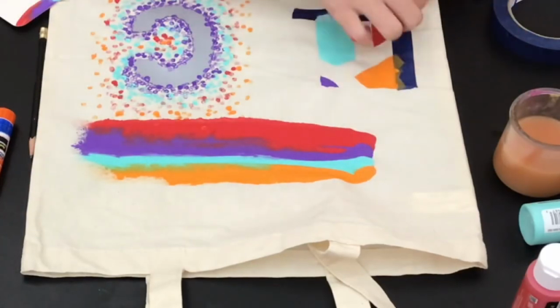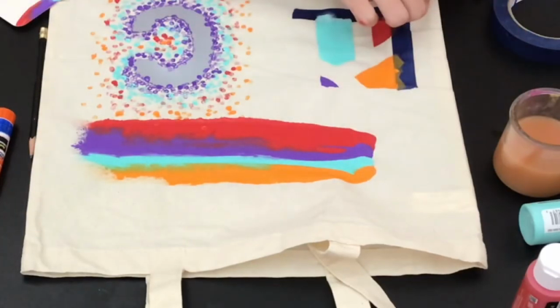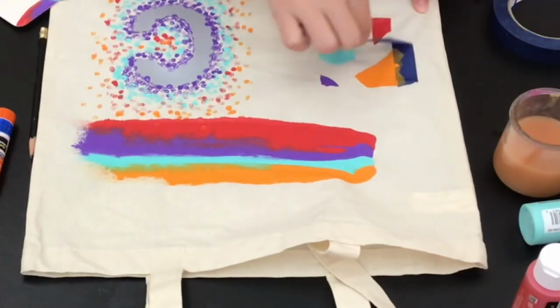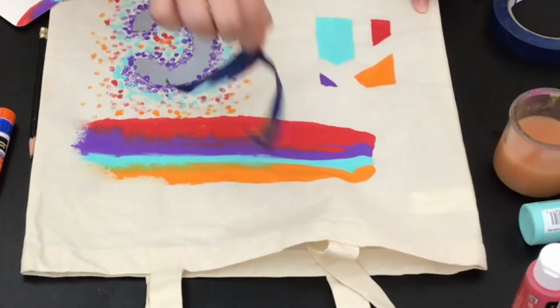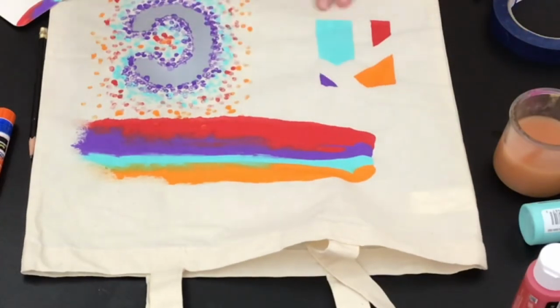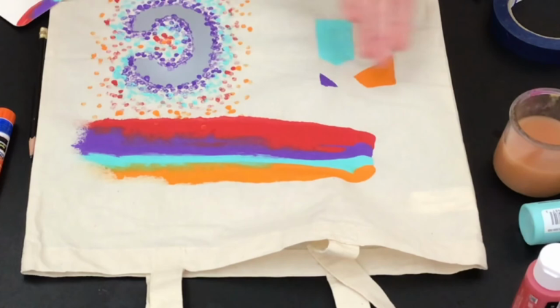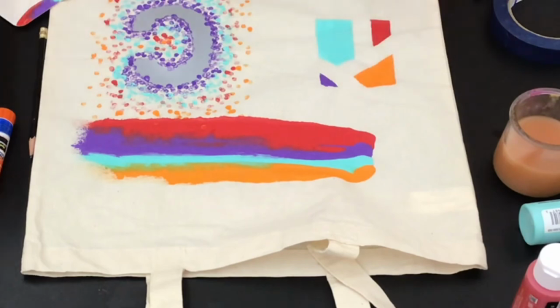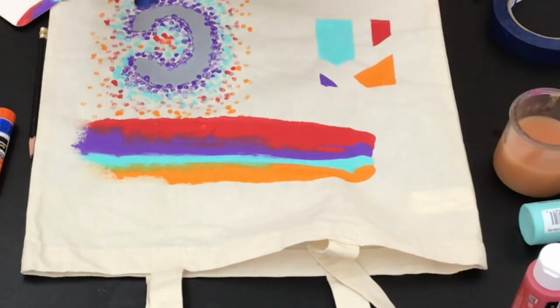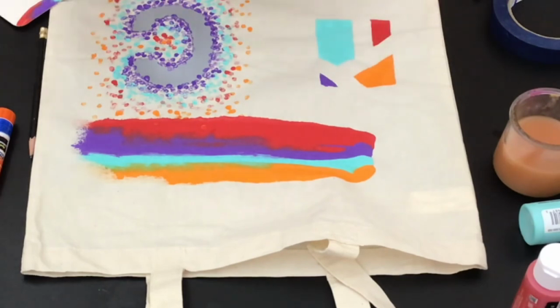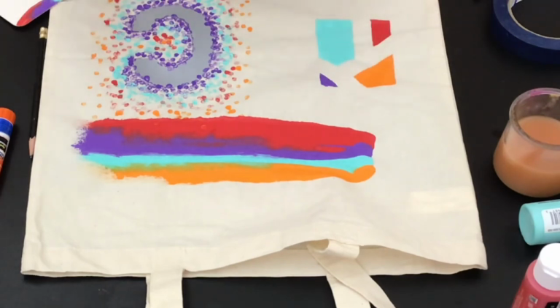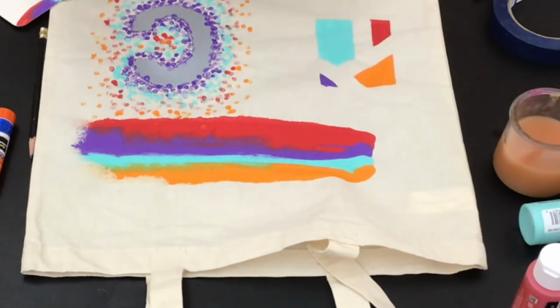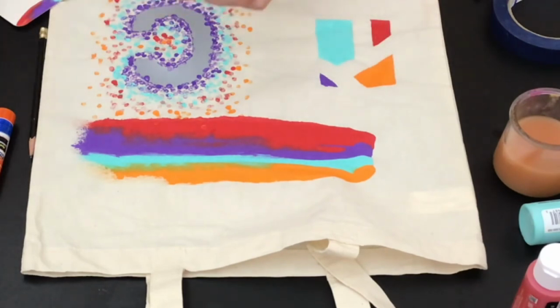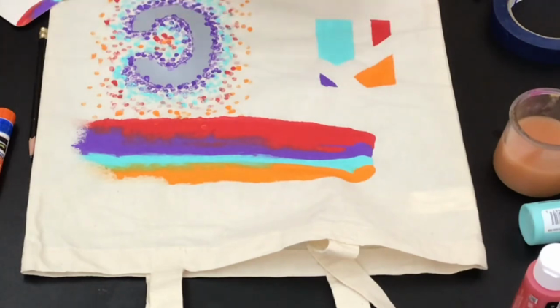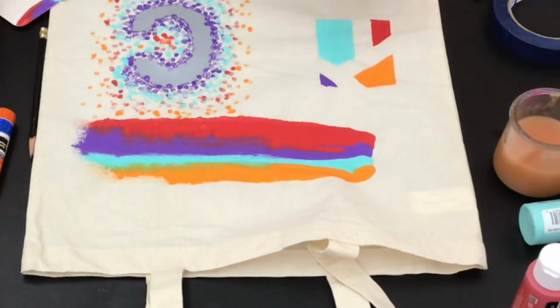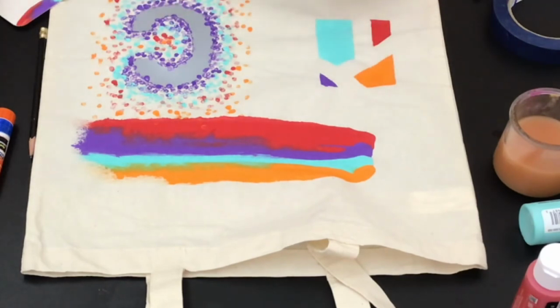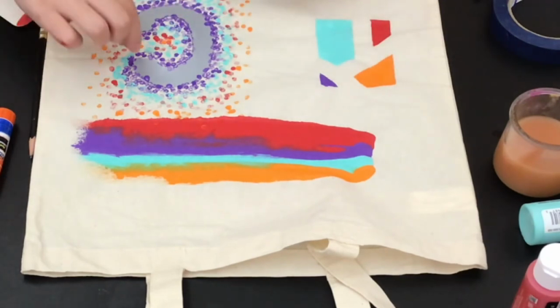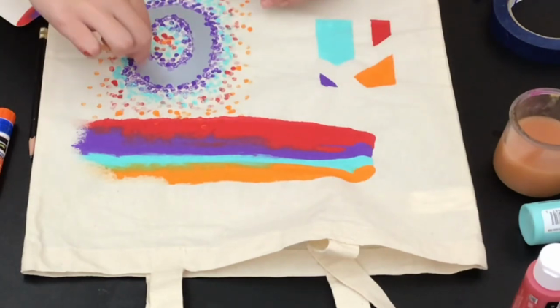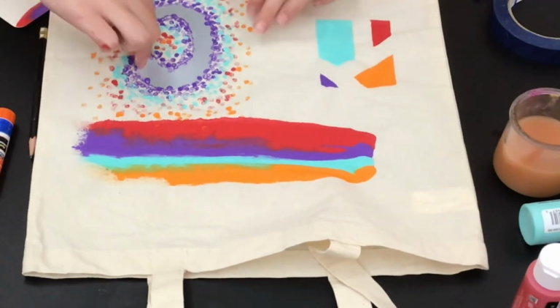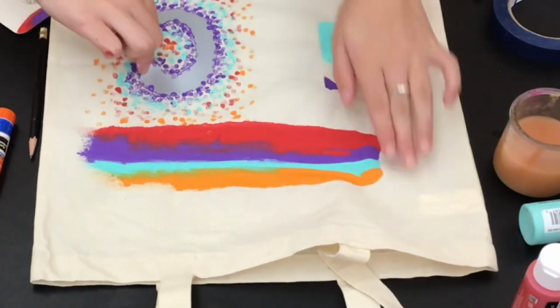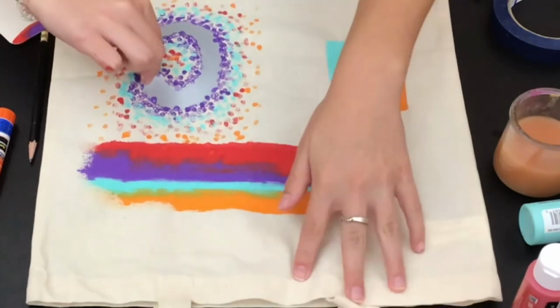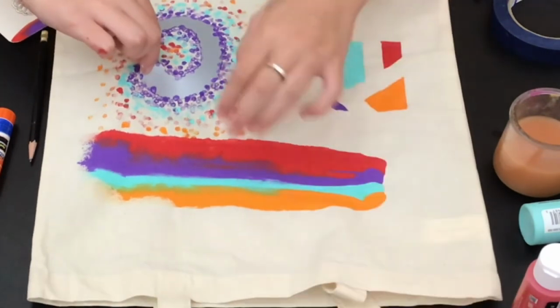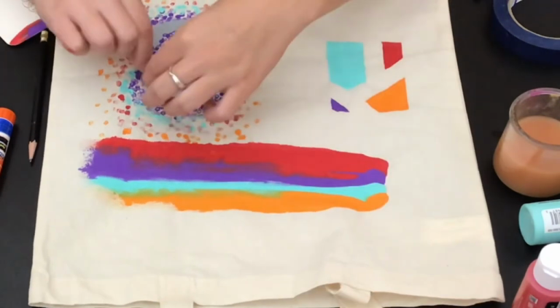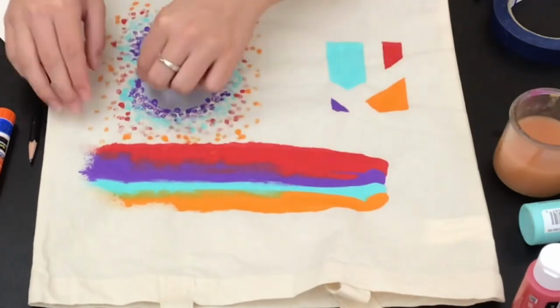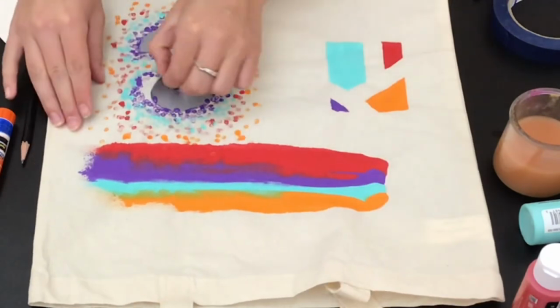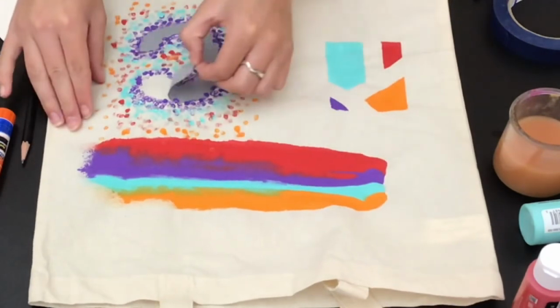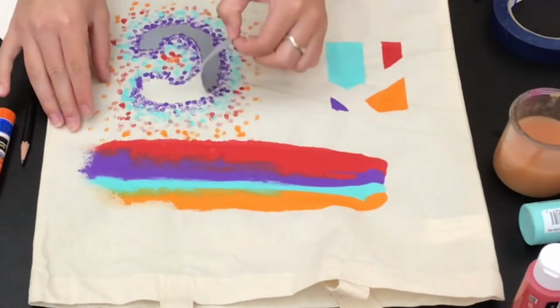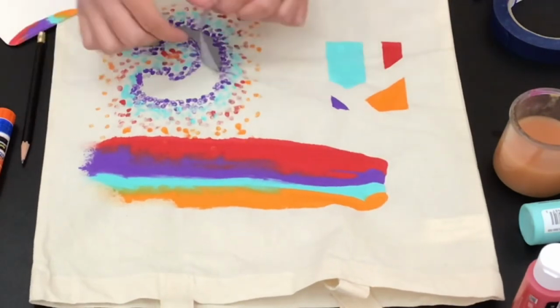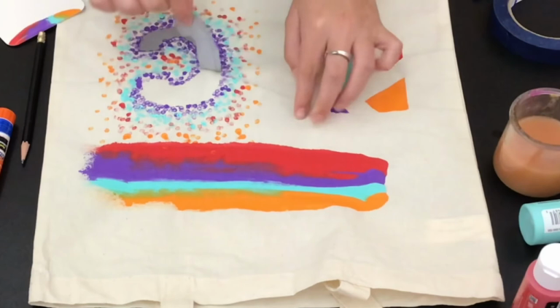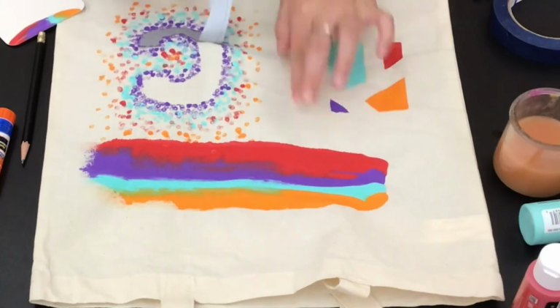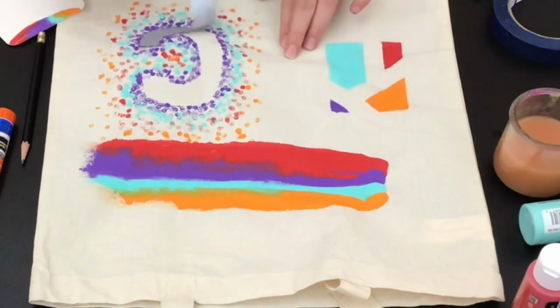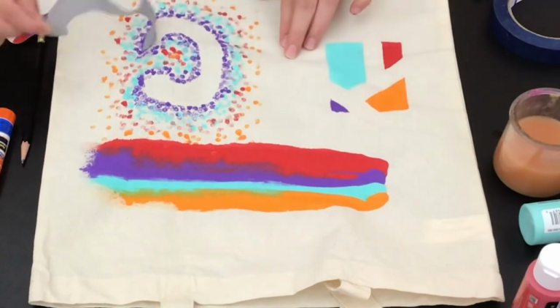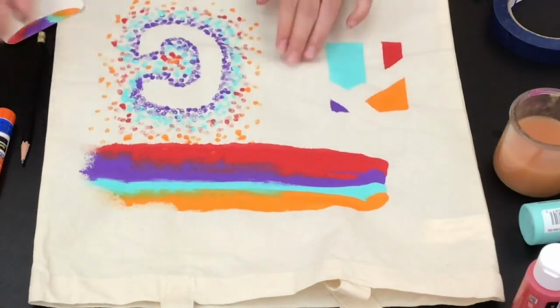Here are the final results for the tape art and the q-tip art, and I hope you enjoy. Have fun painting!